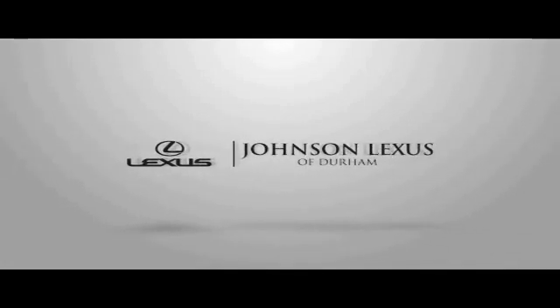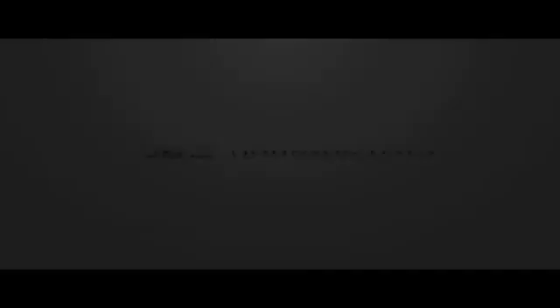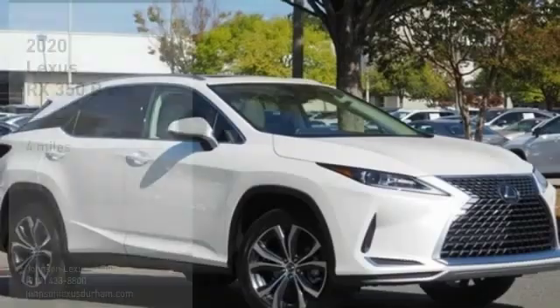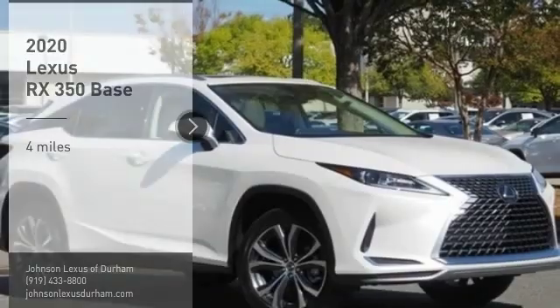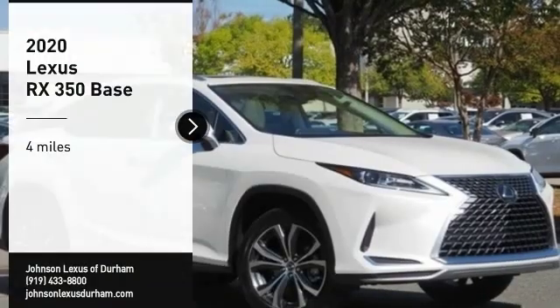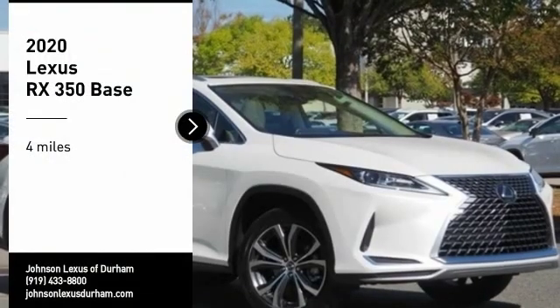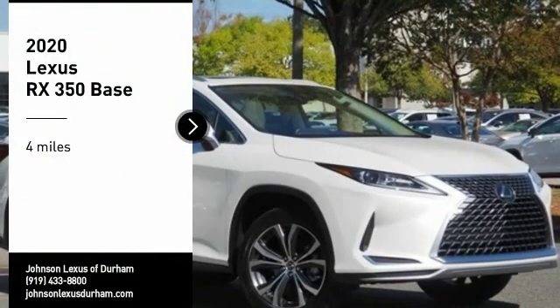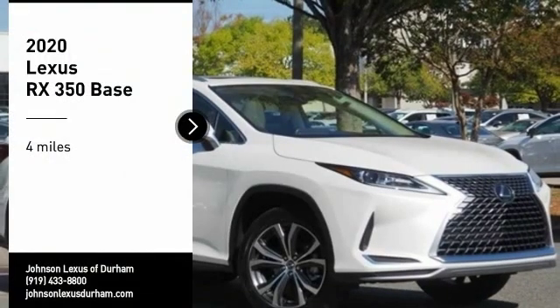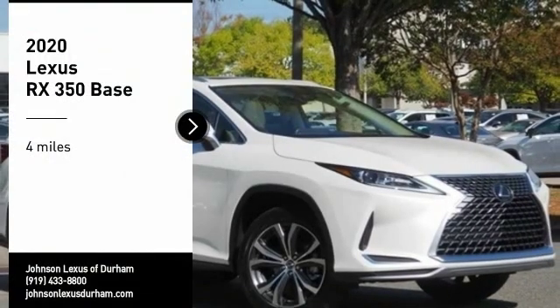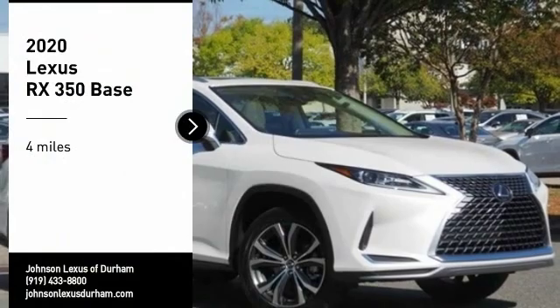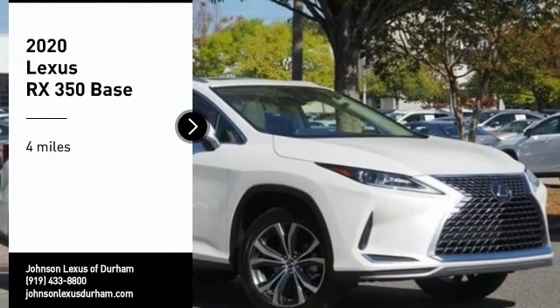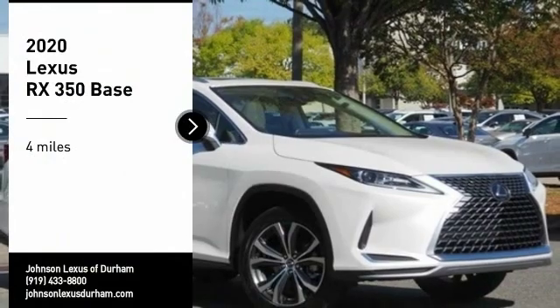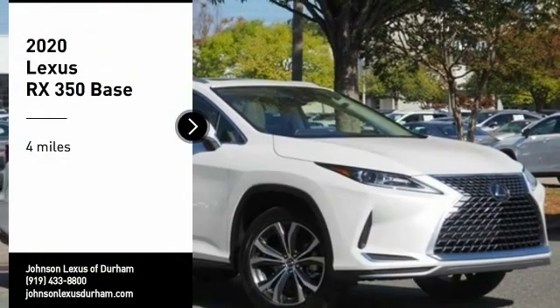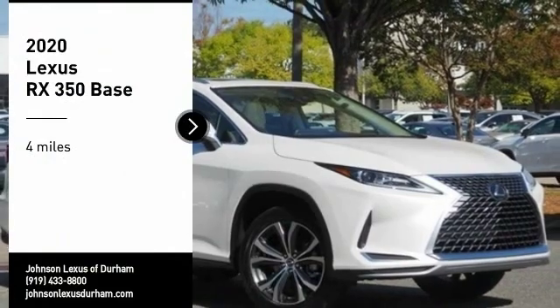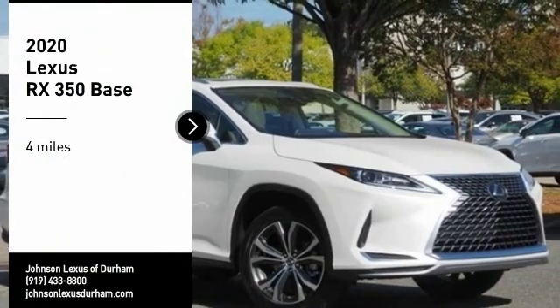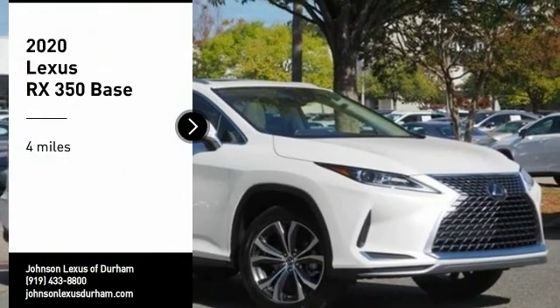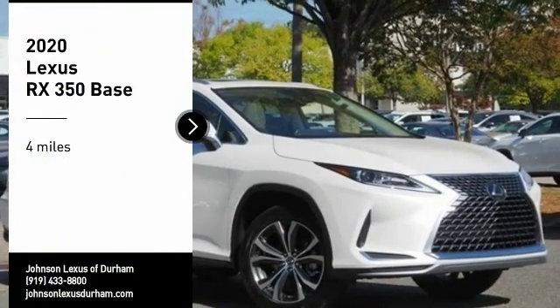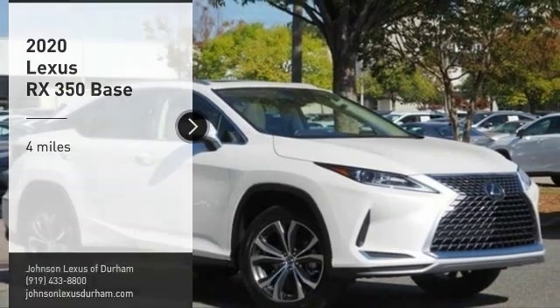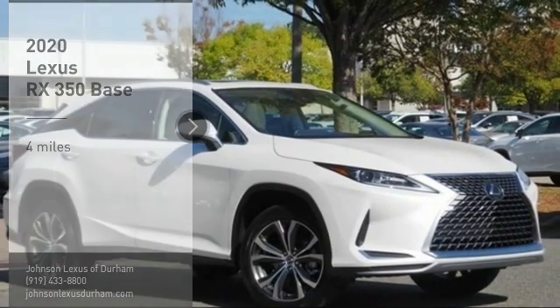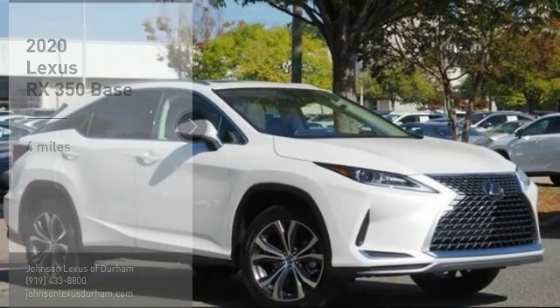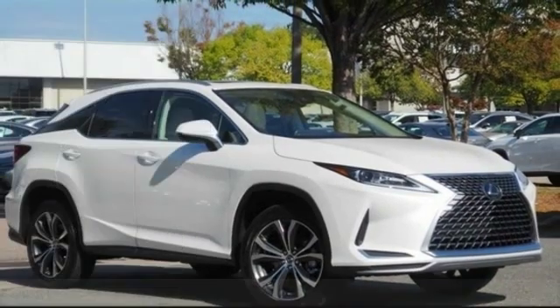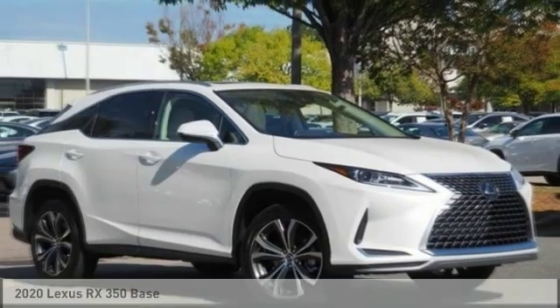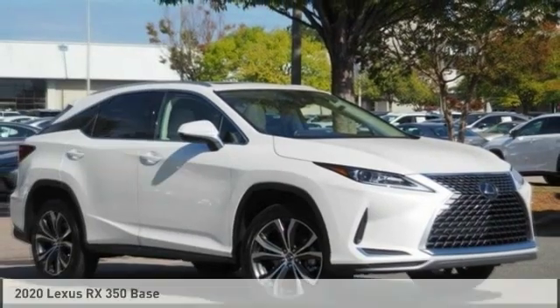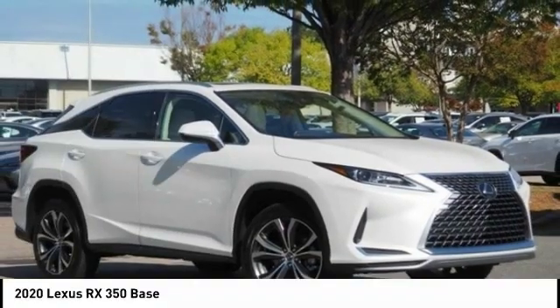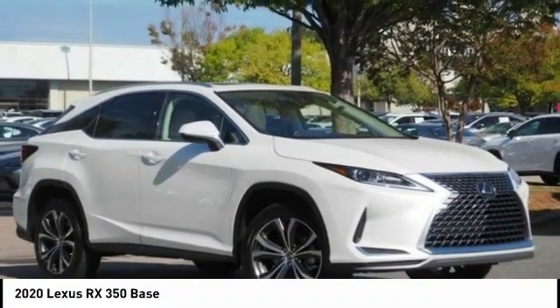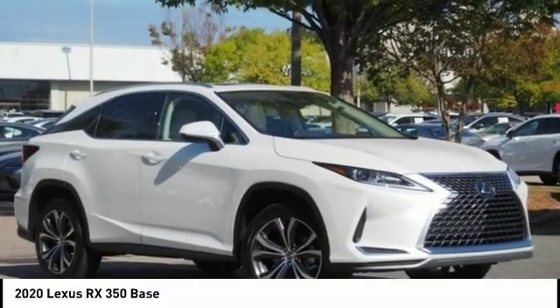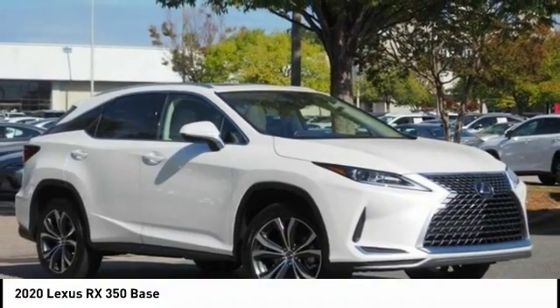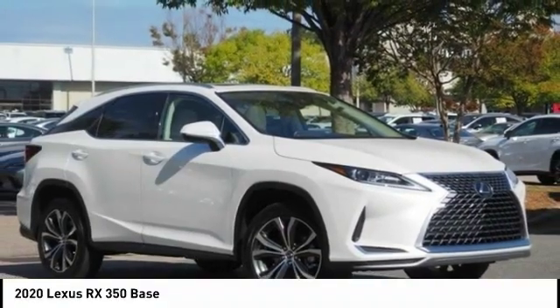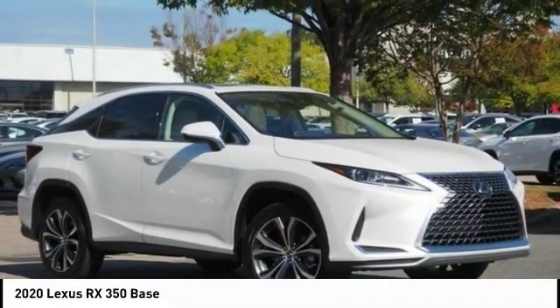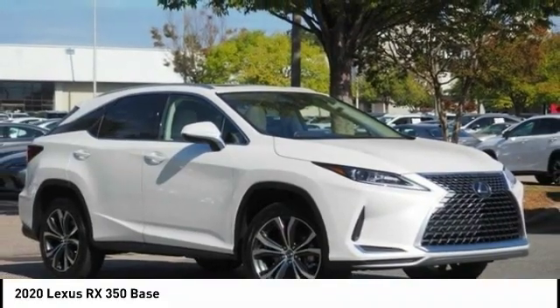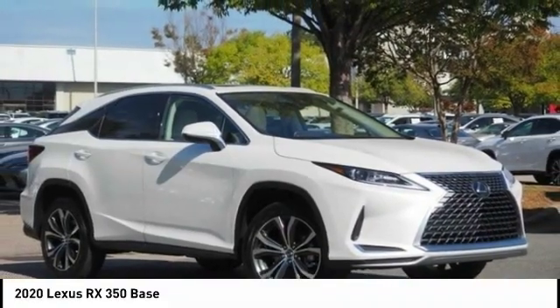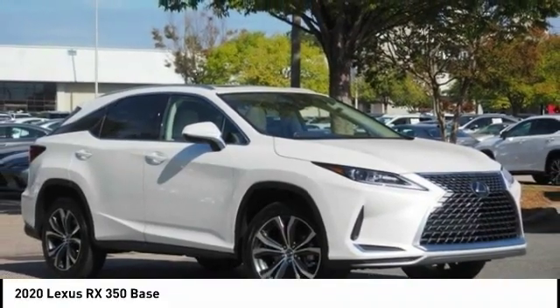Looking for the right vehicle? Check out the 2020 RX350.